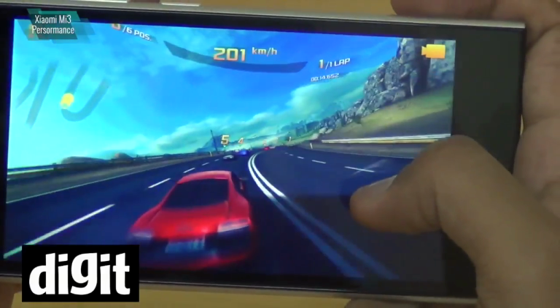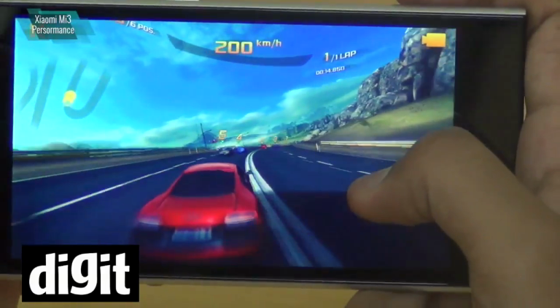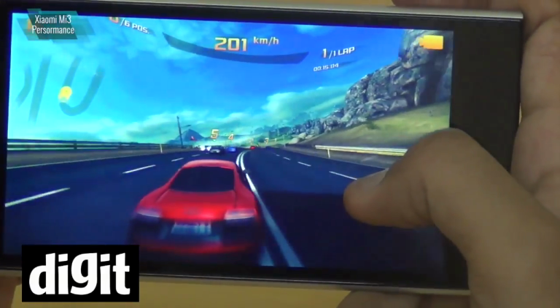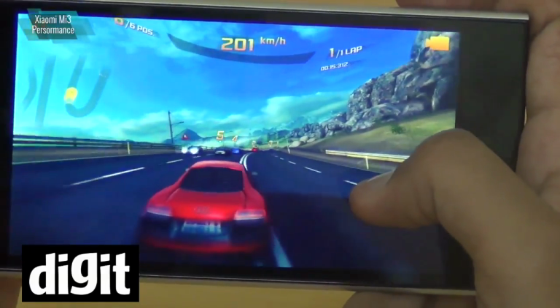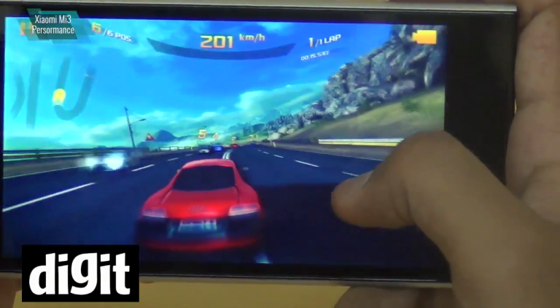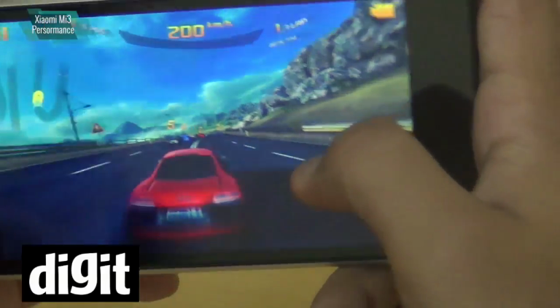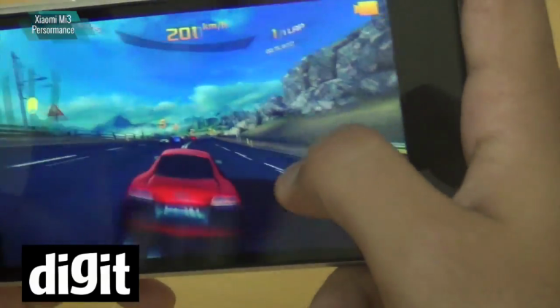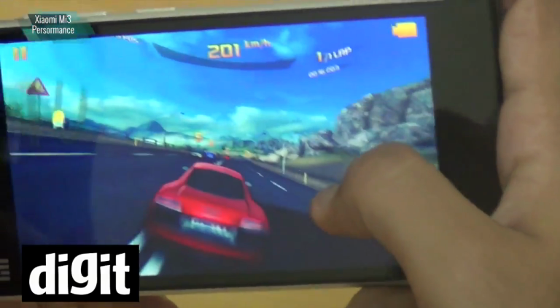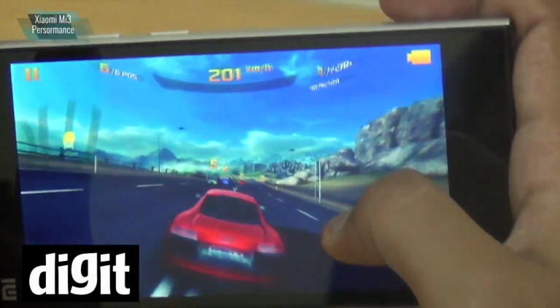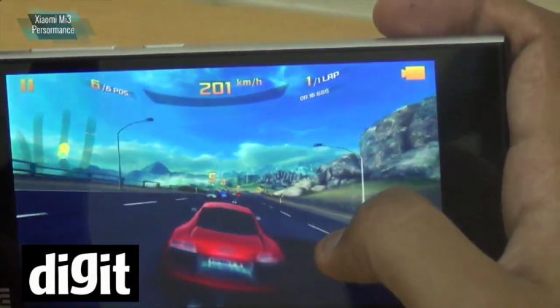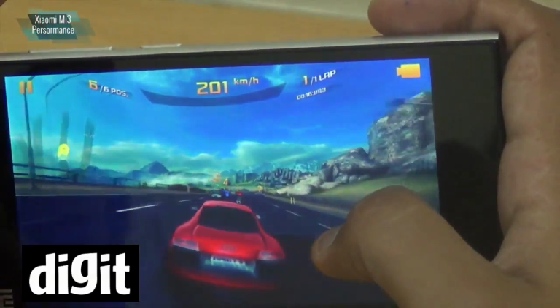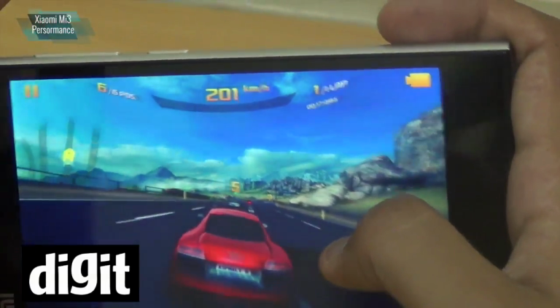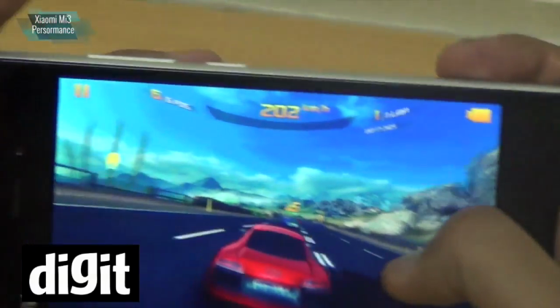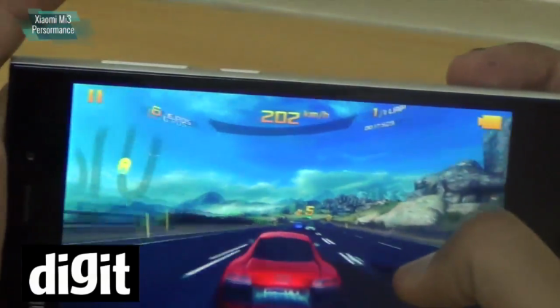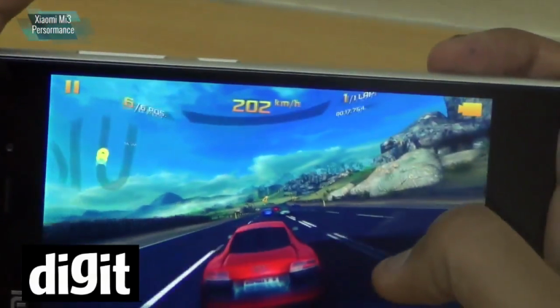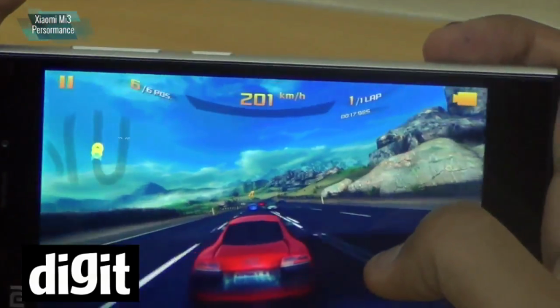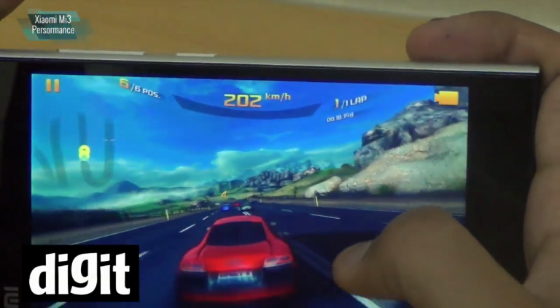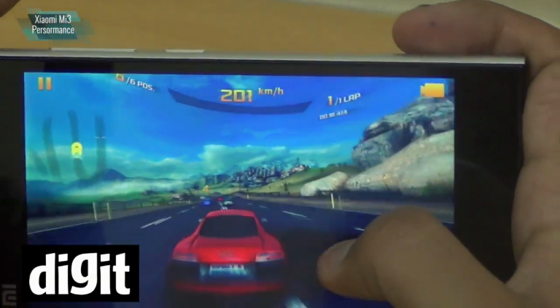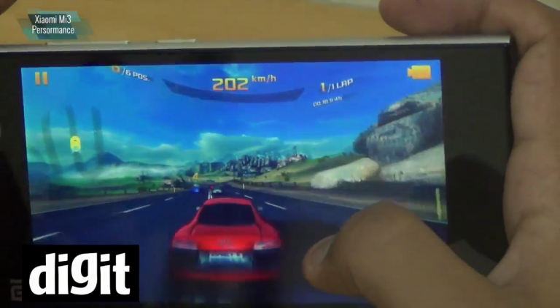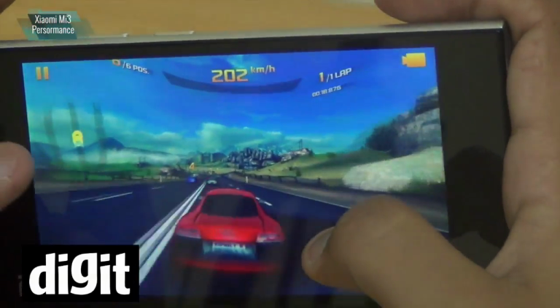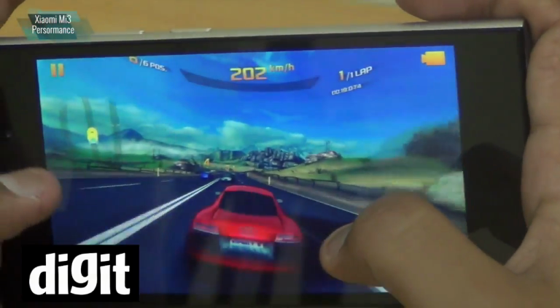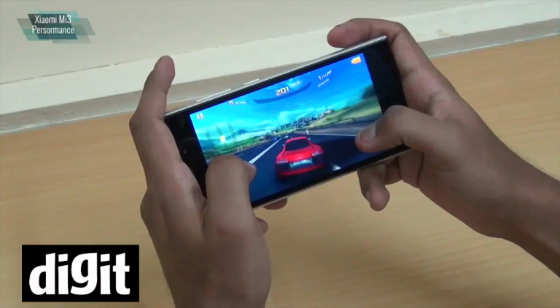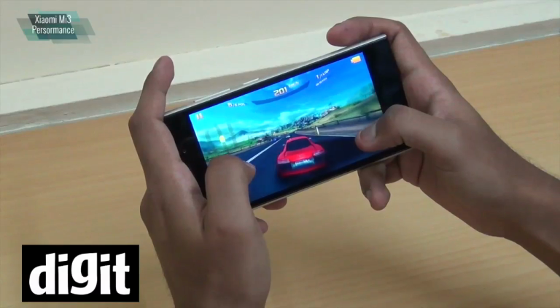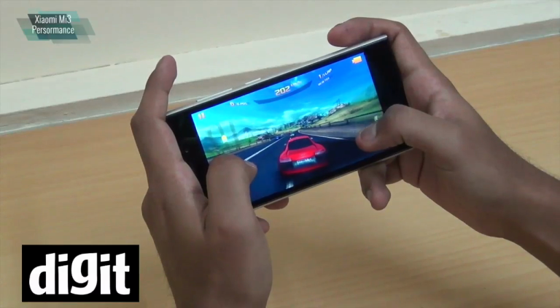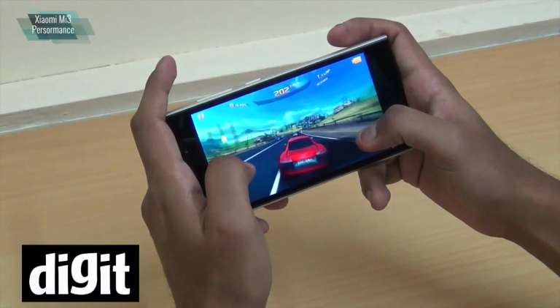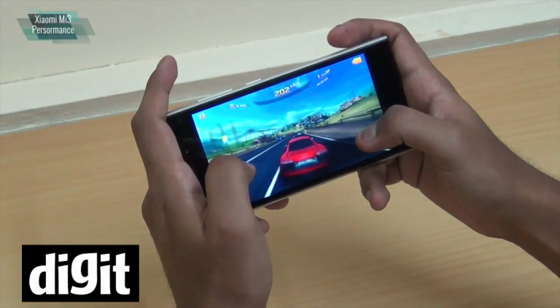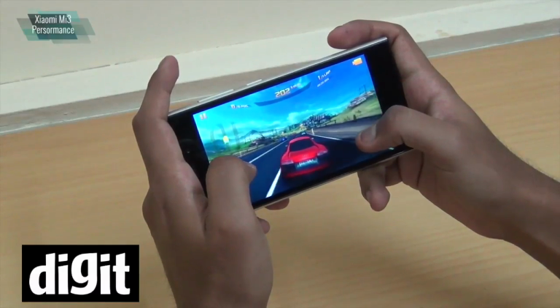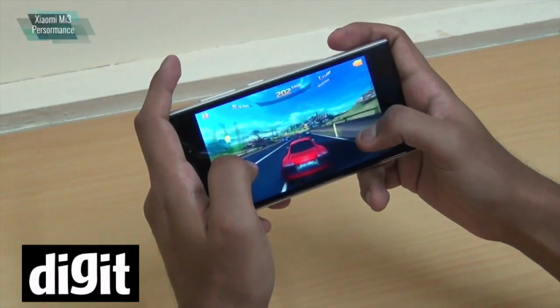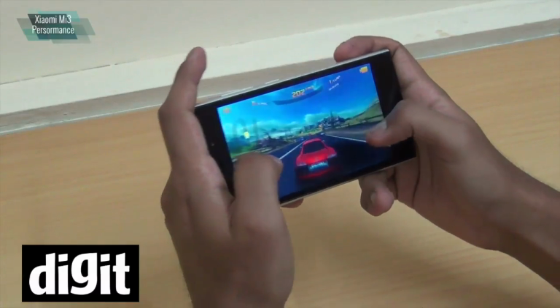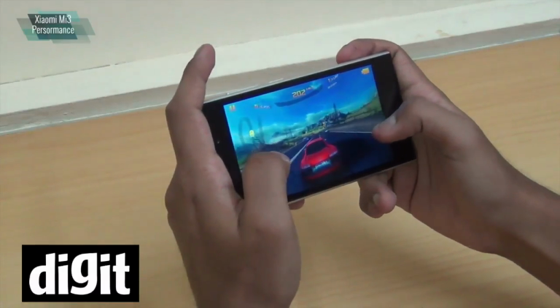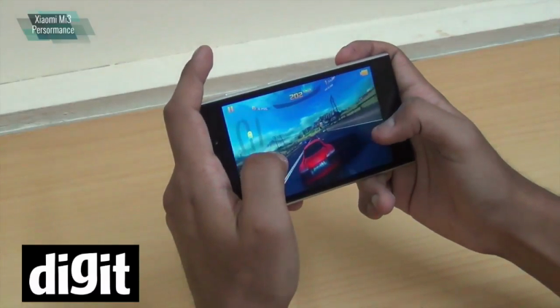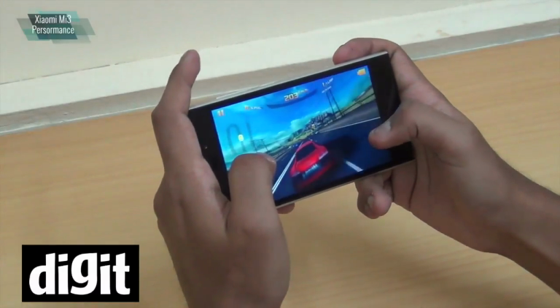Performance-wise we haven't seen many glitches in this phone. It's quite a performance beast.